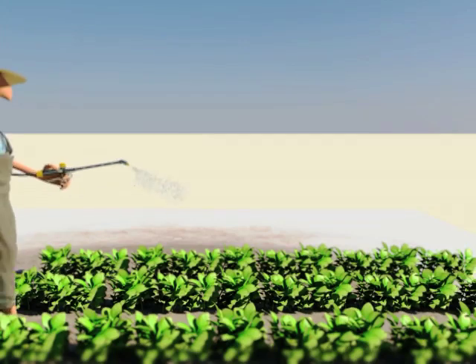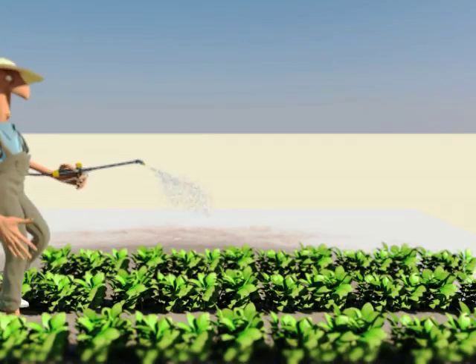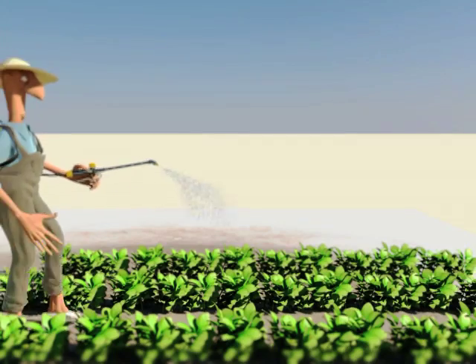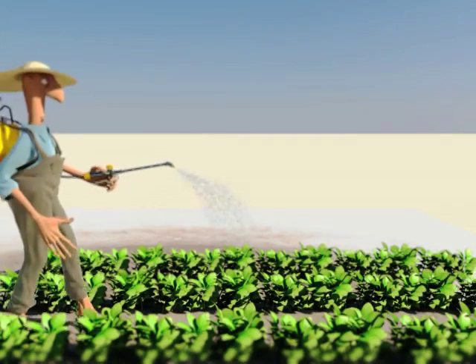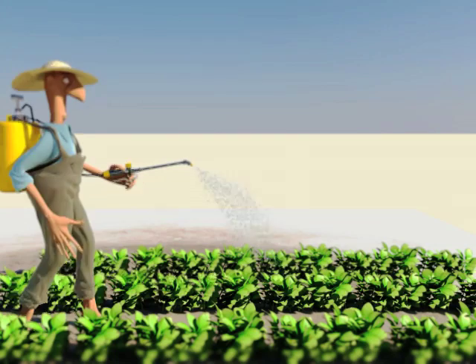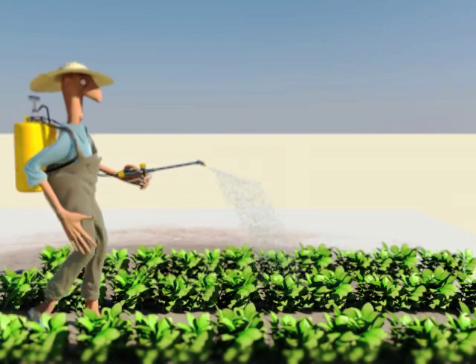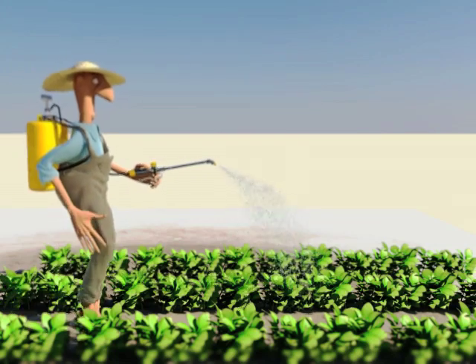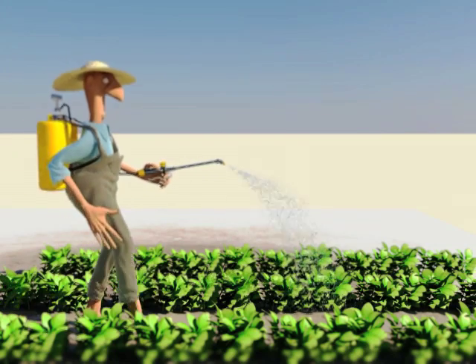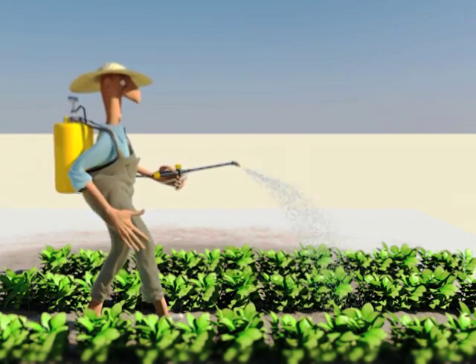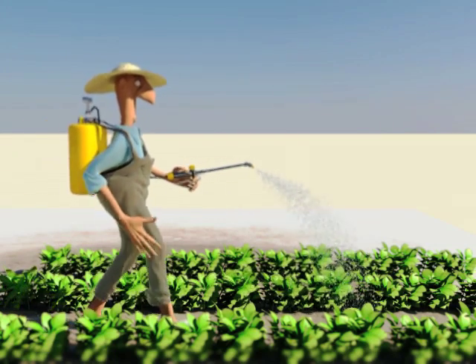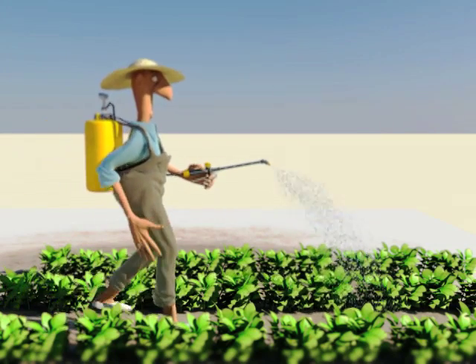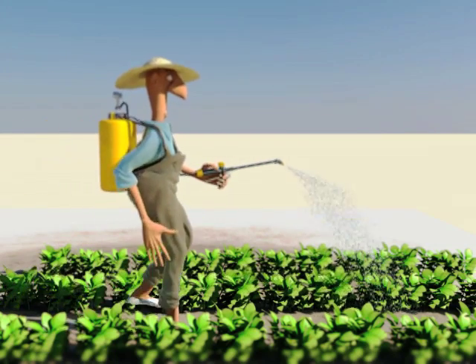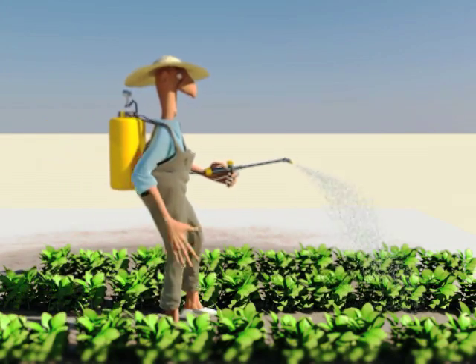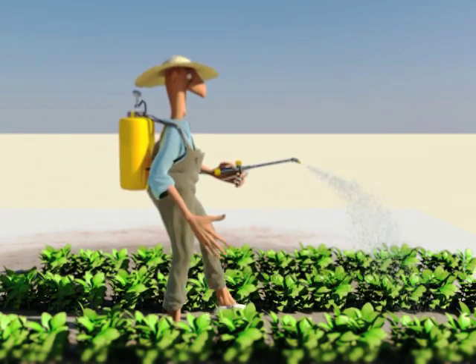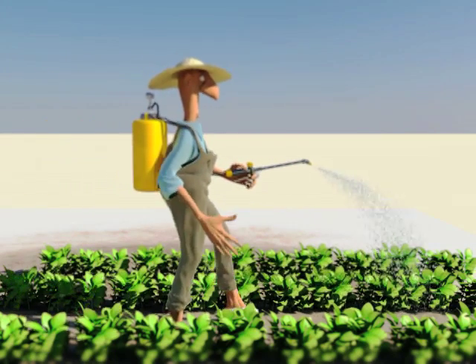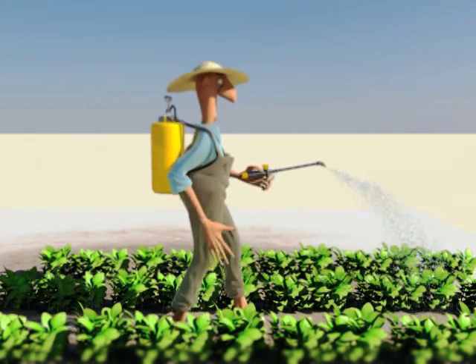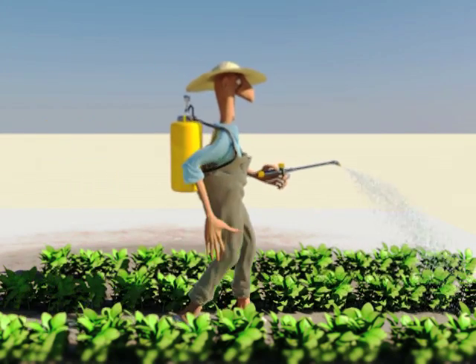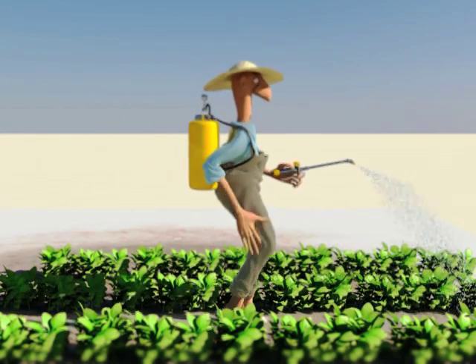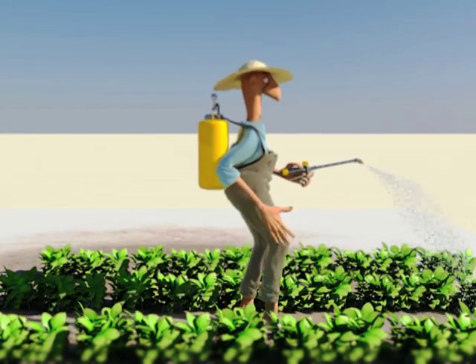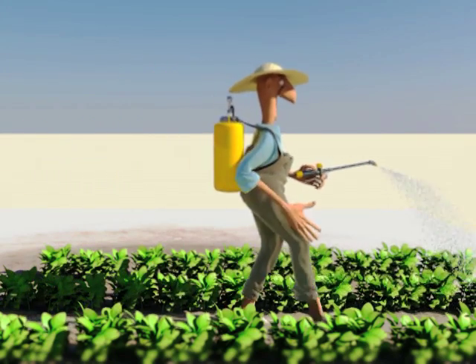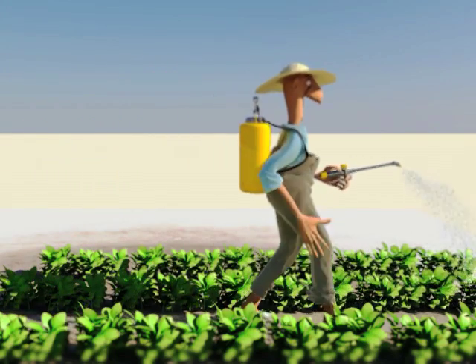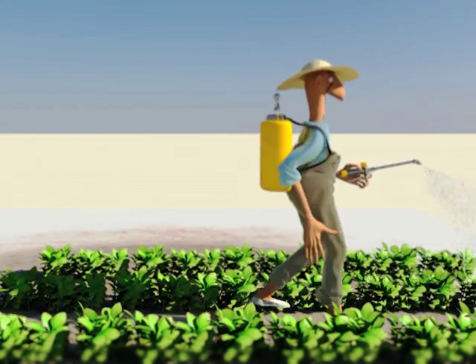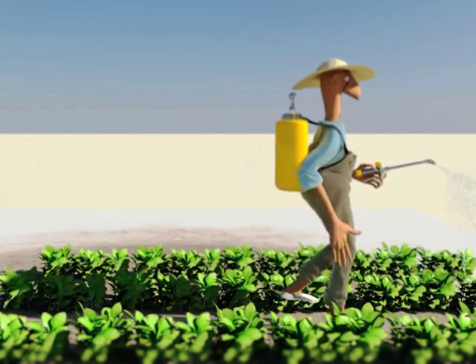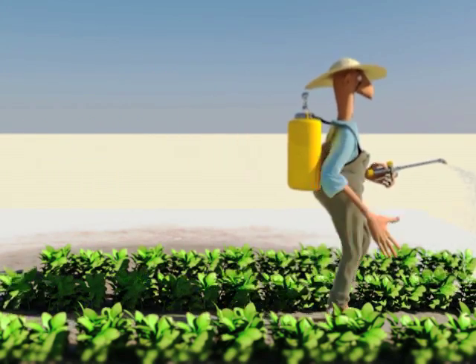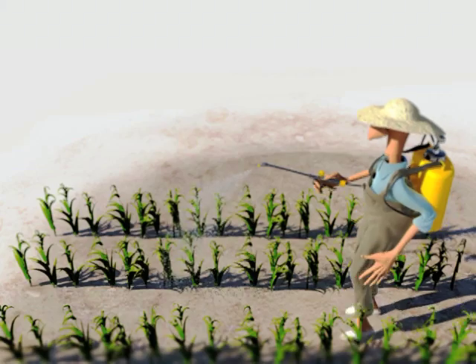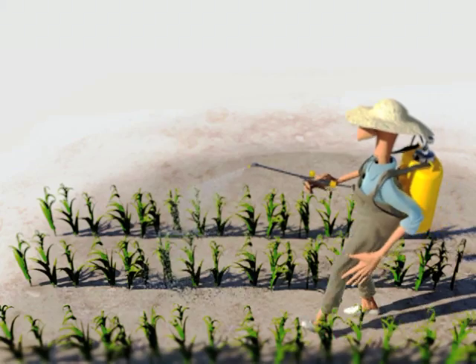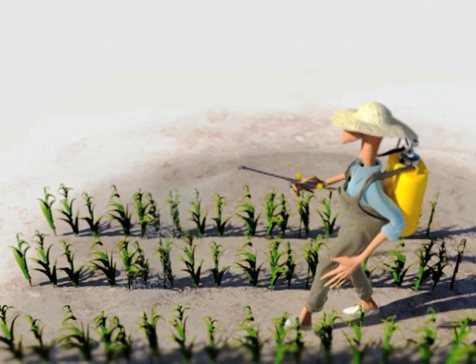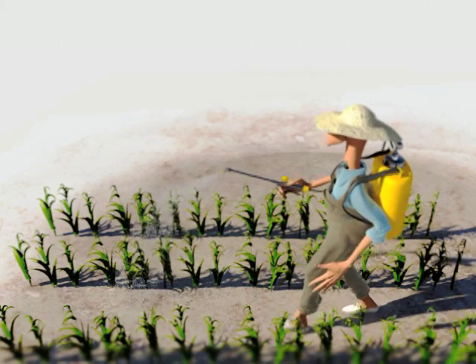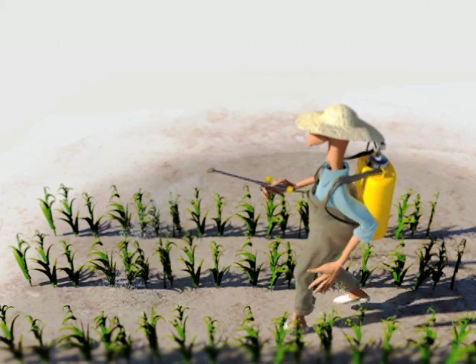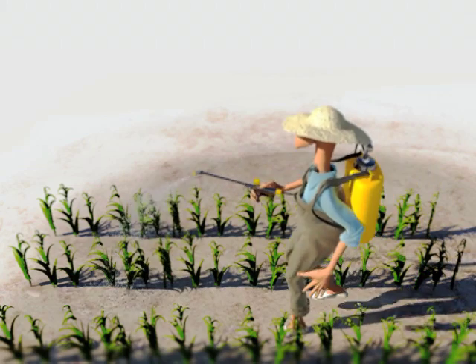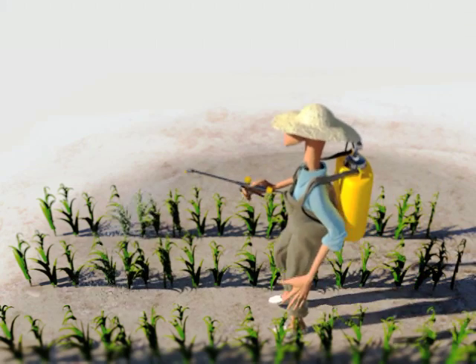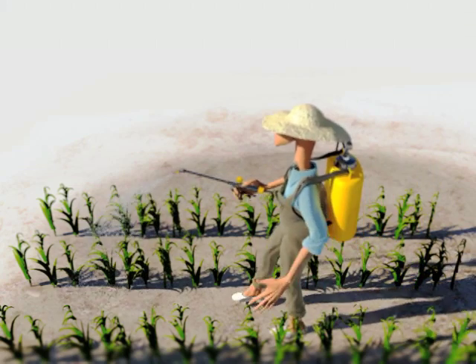The content of a knapsack sprayer with 15 liters of filtrate should cover an approximate area of 400 square meters of cultivar.